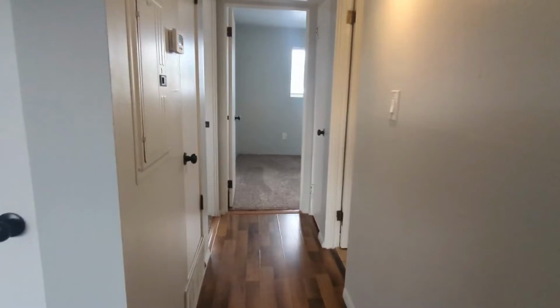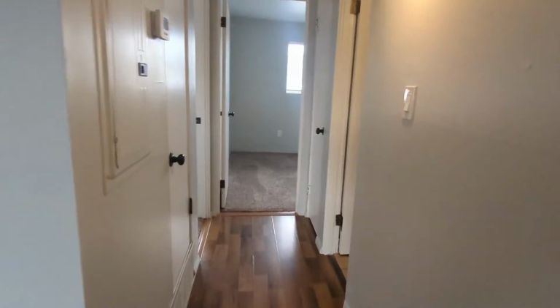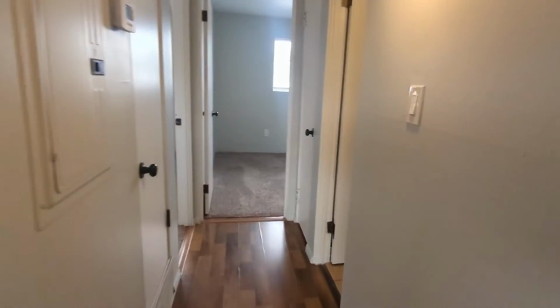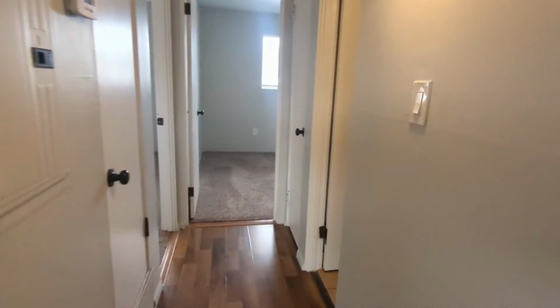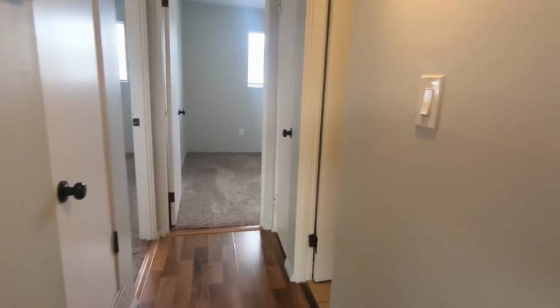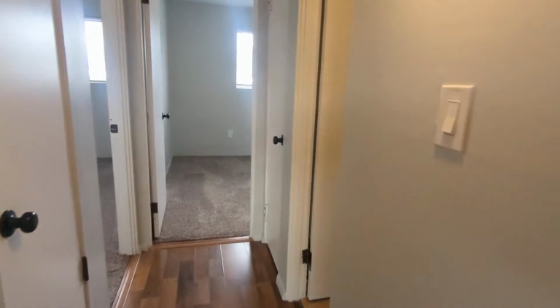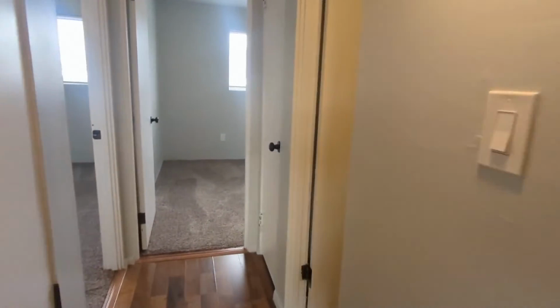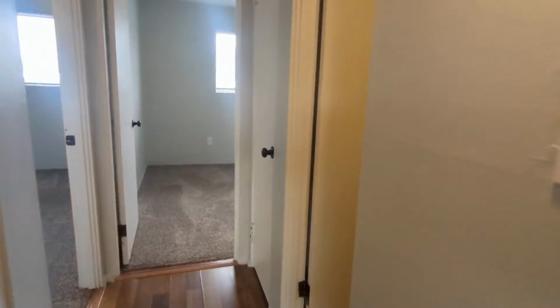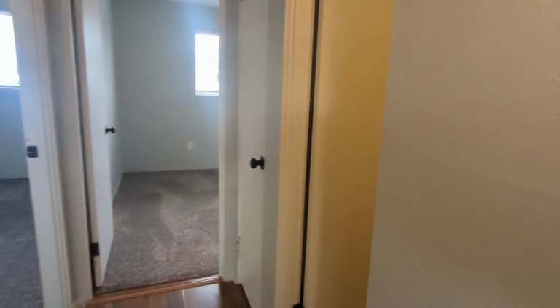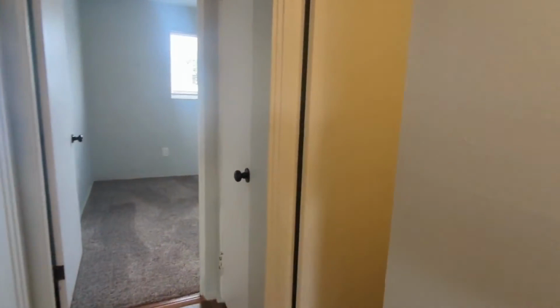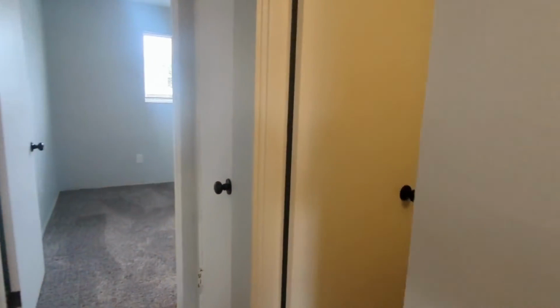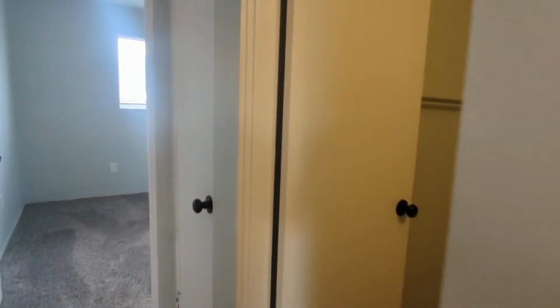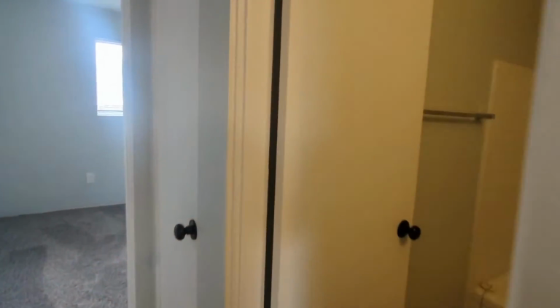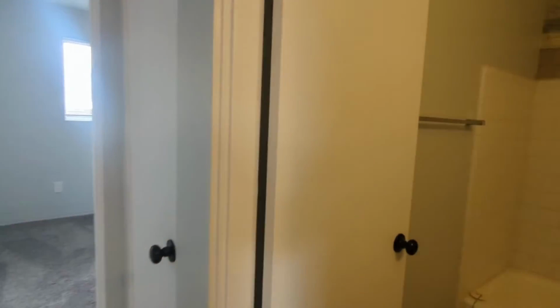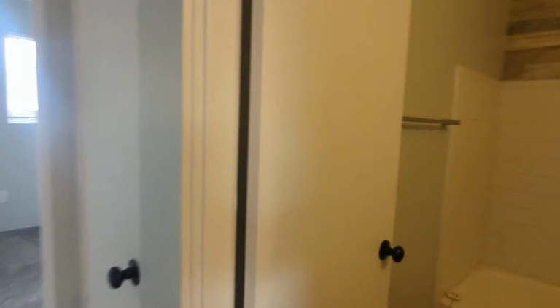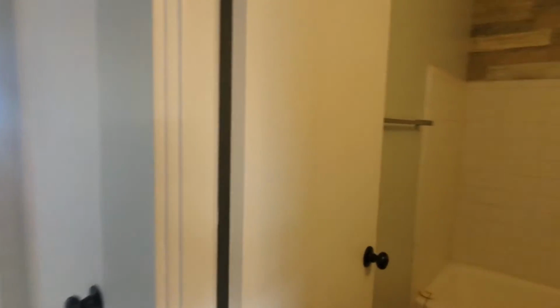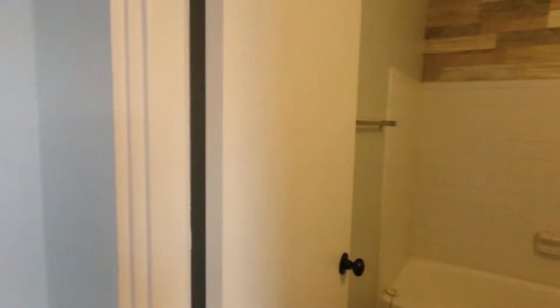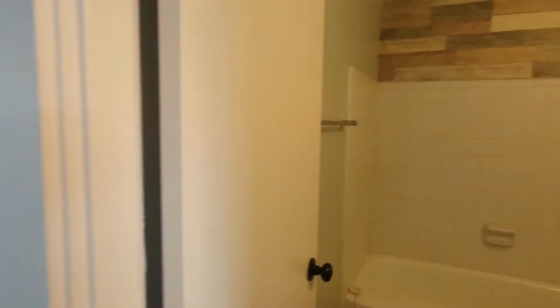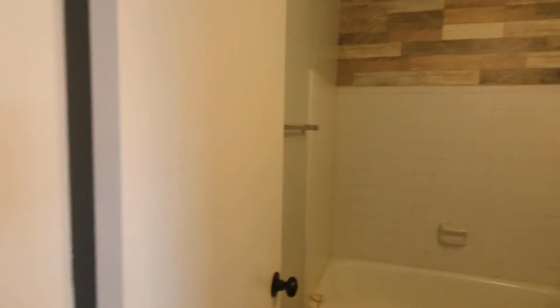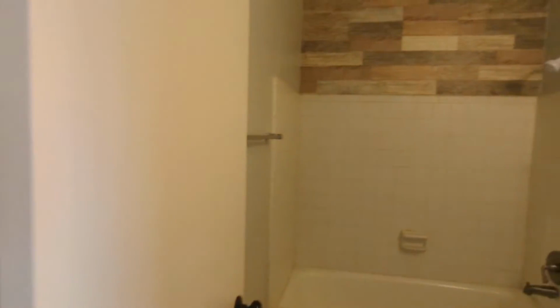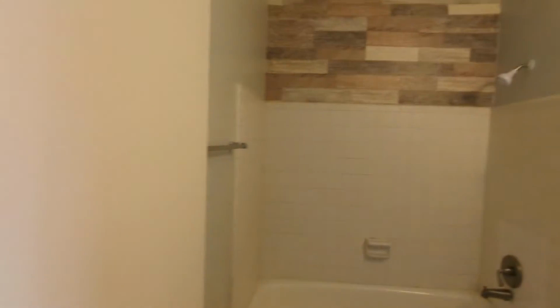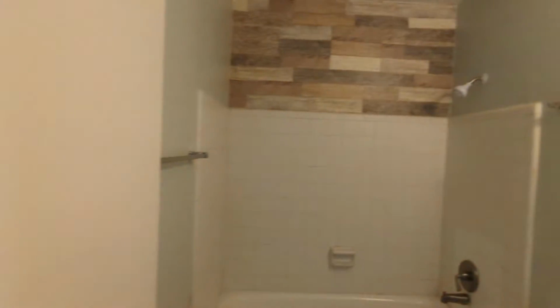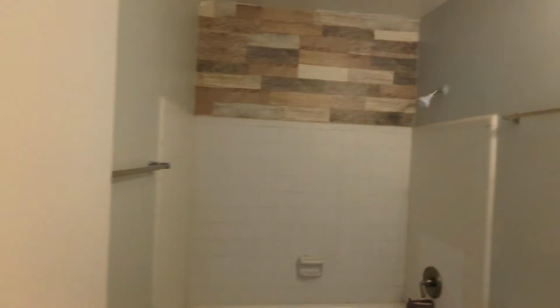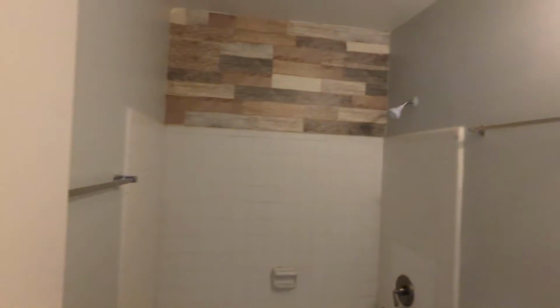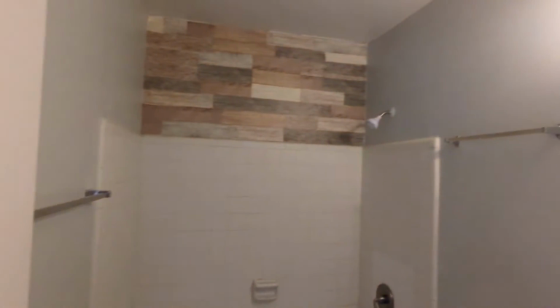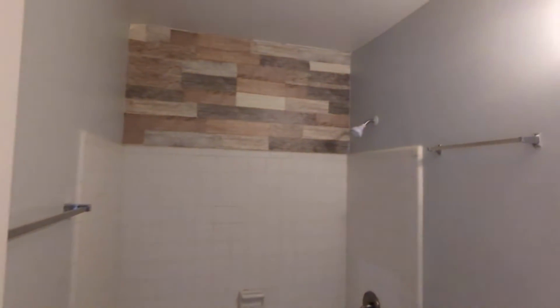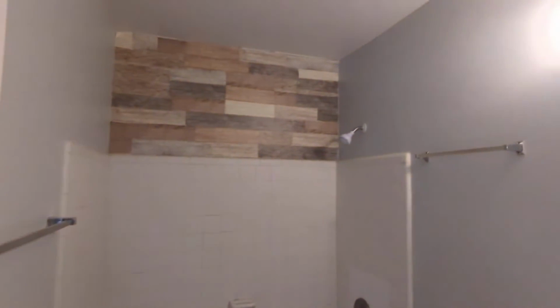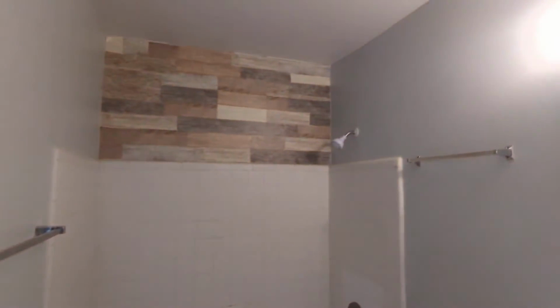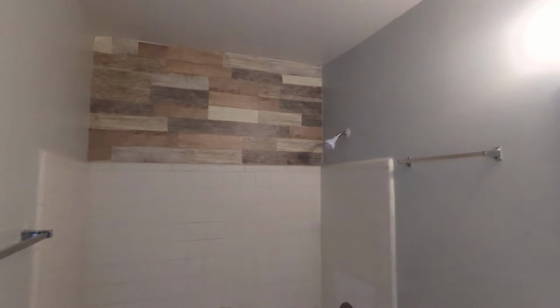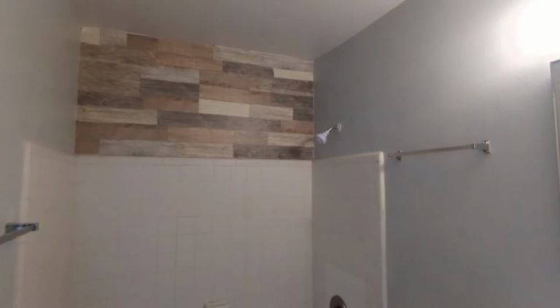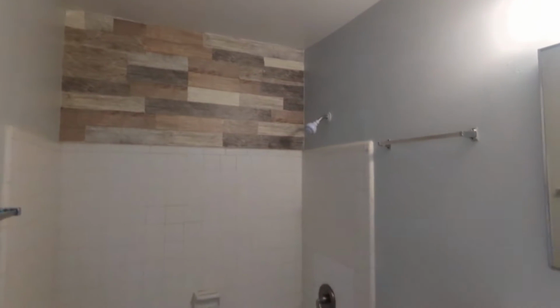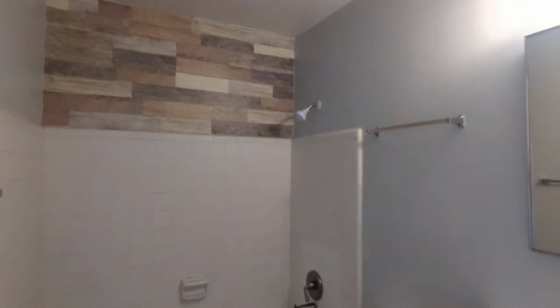And on my right, it's a nice bathroom area.